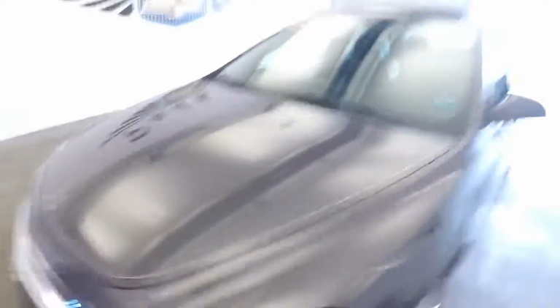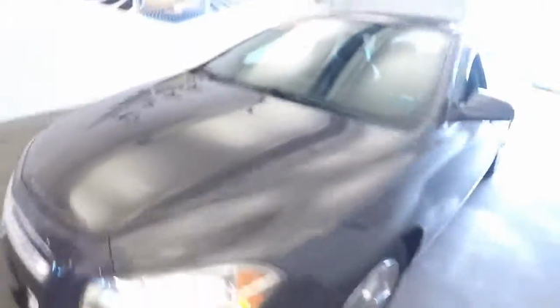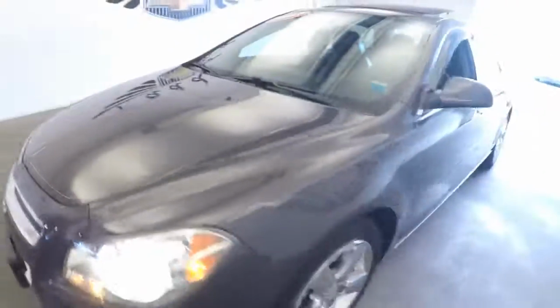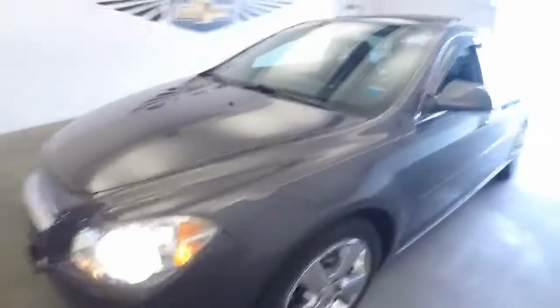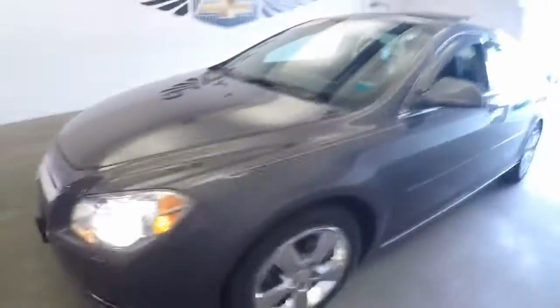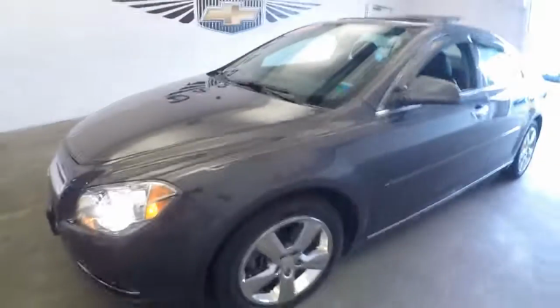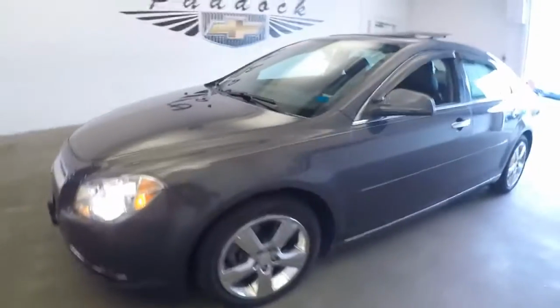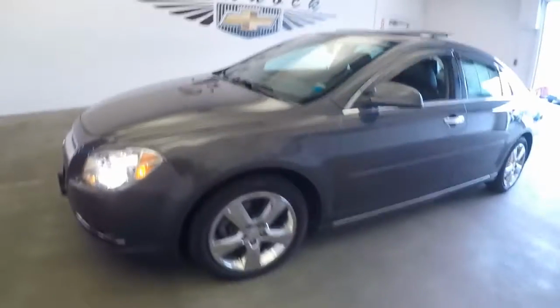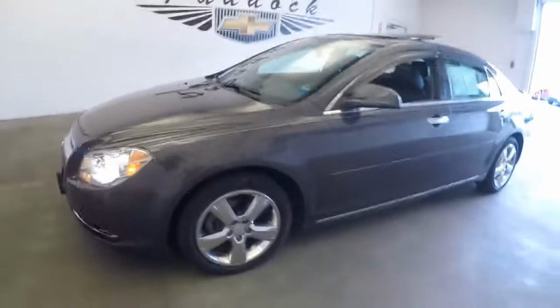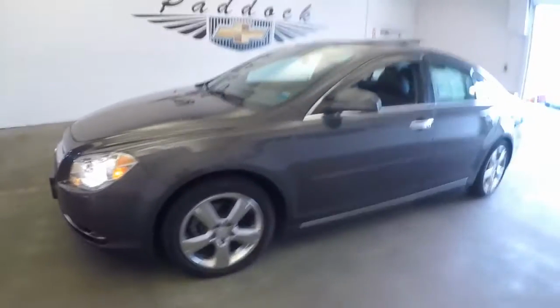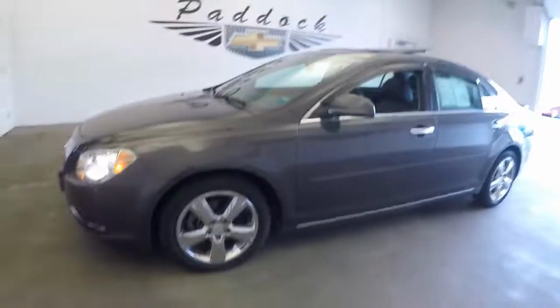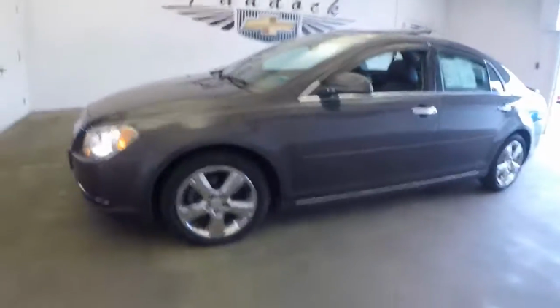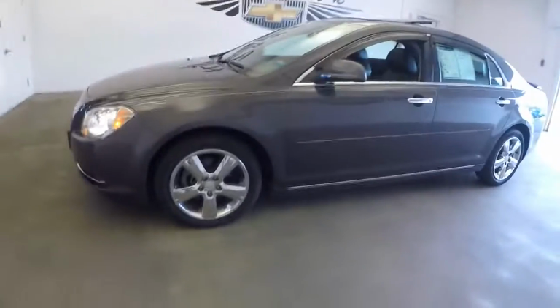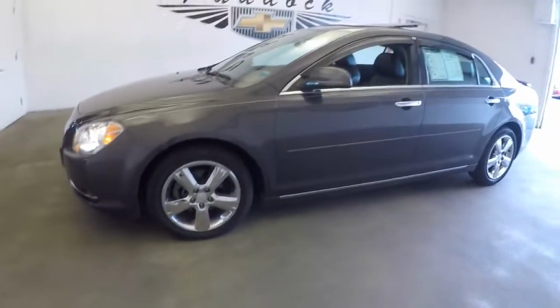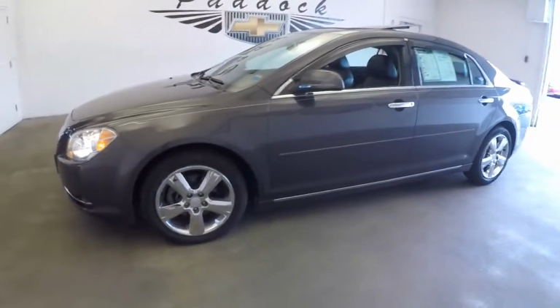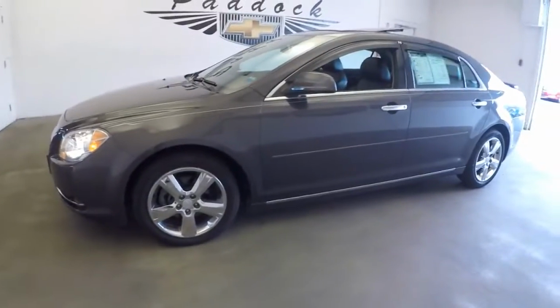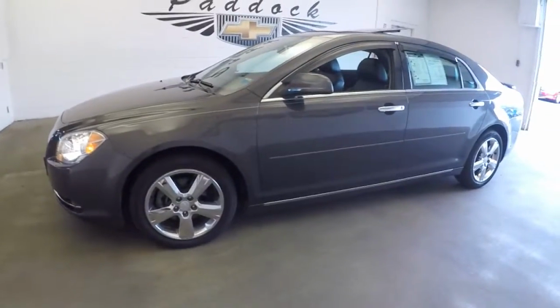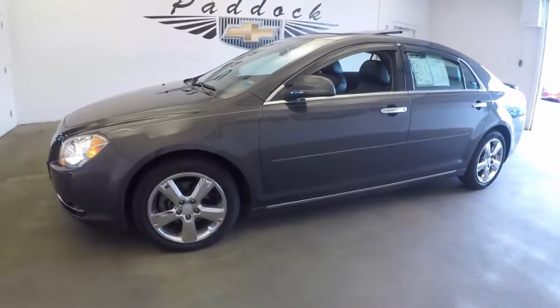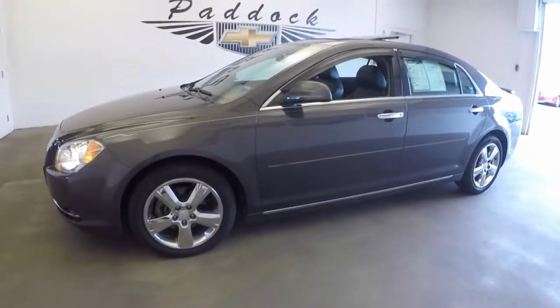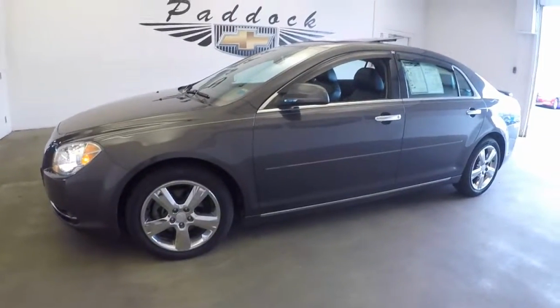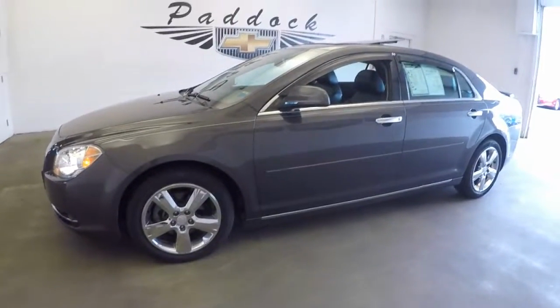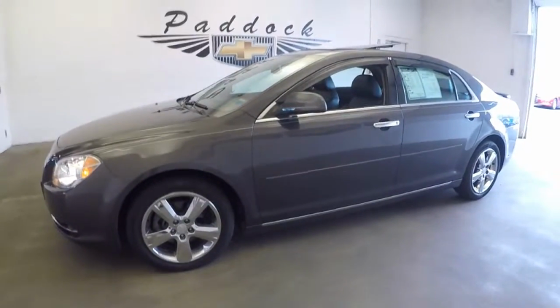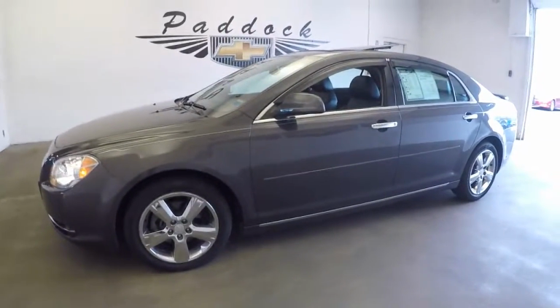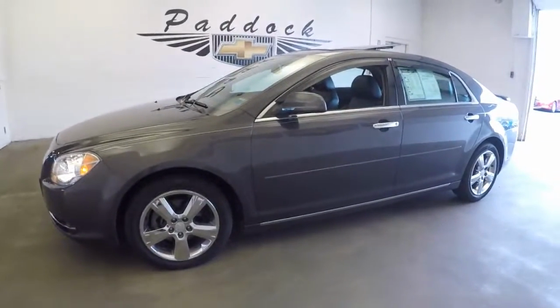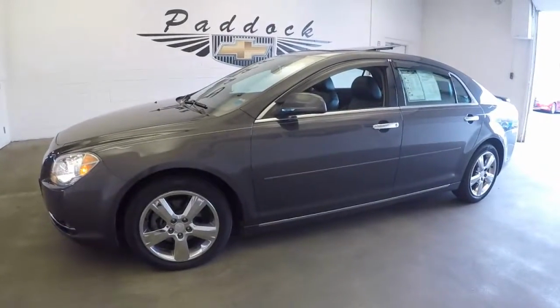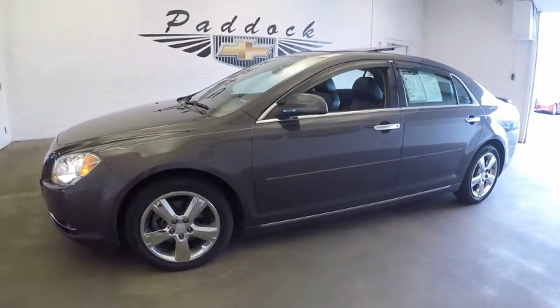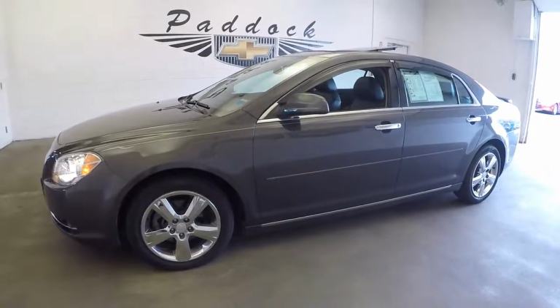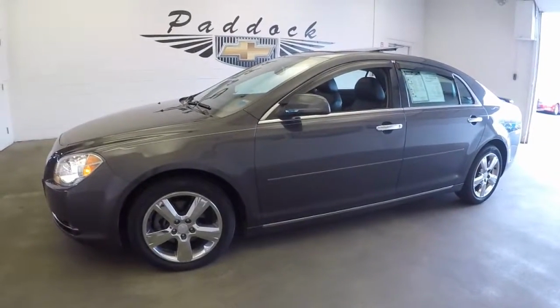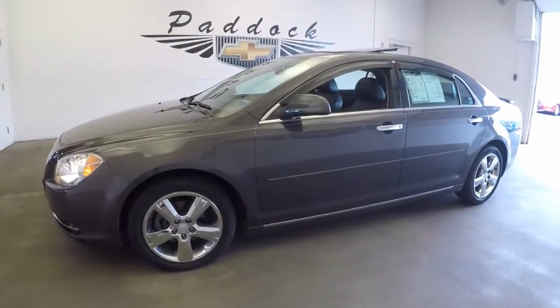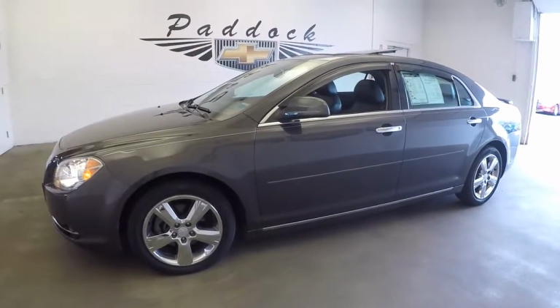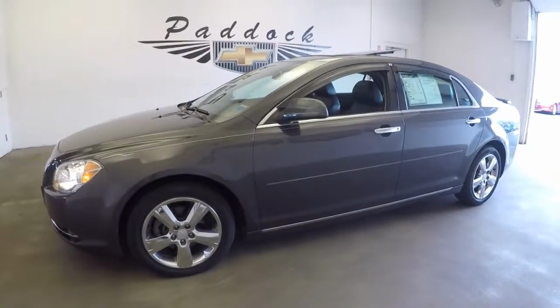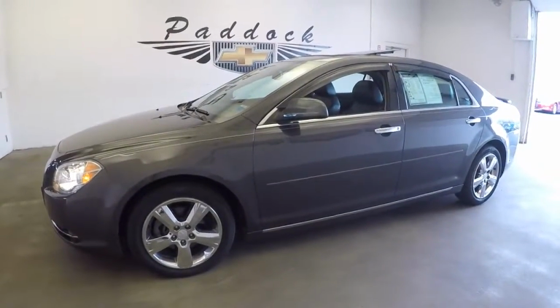If you're interested in this Malibu give us a call. Let's talk about the price. 876-0945.